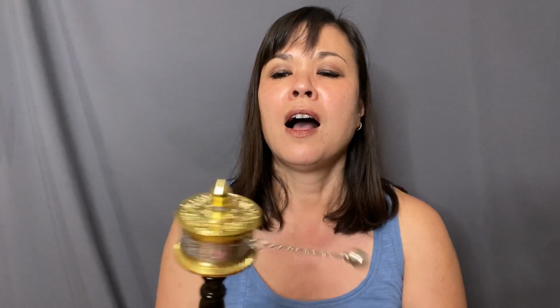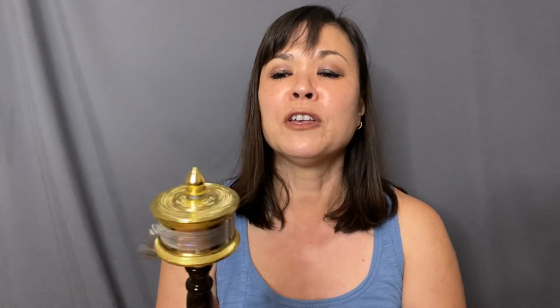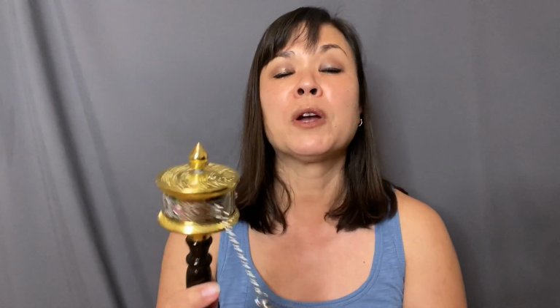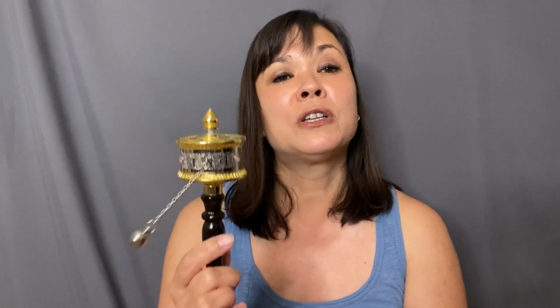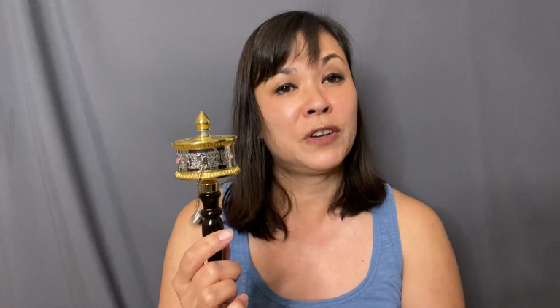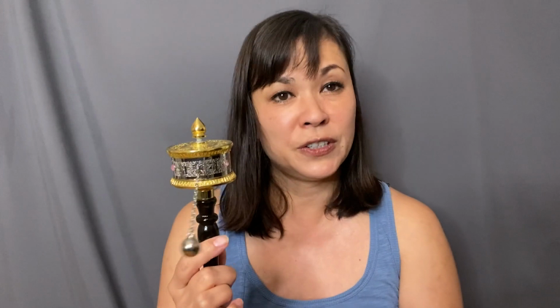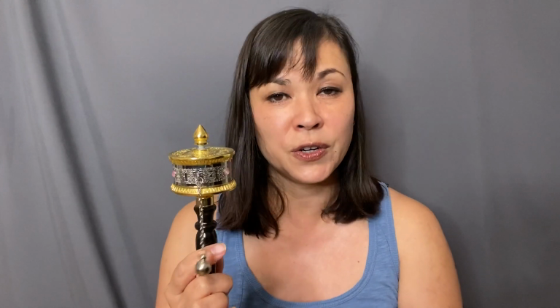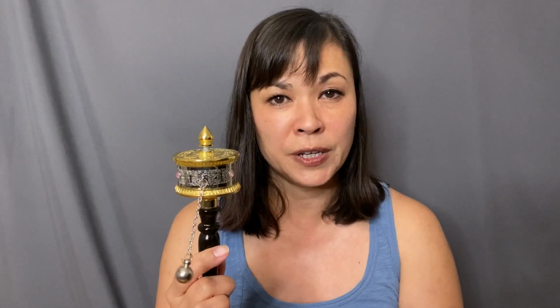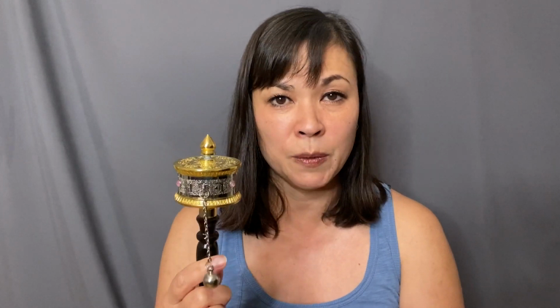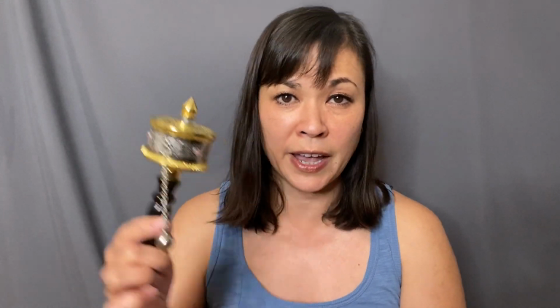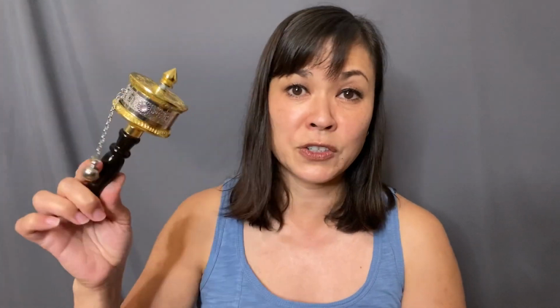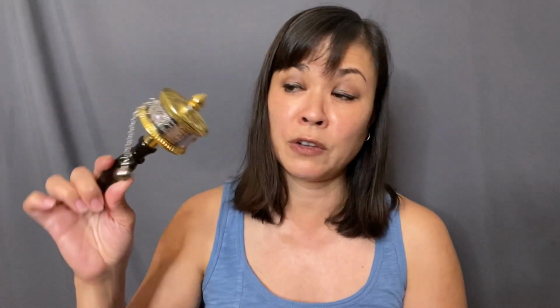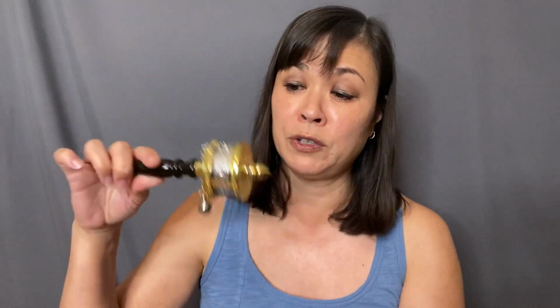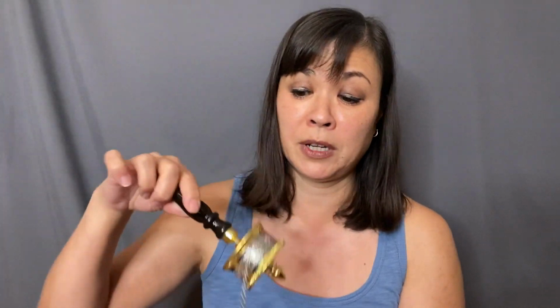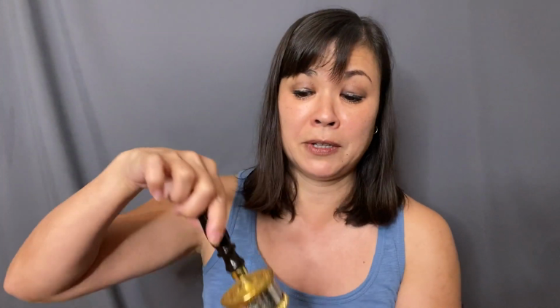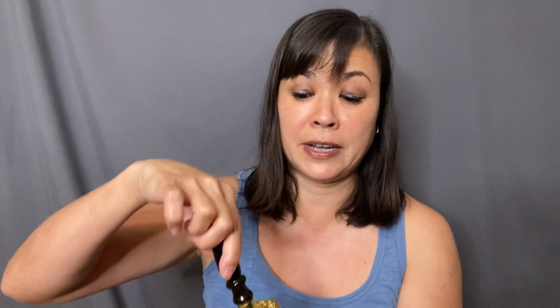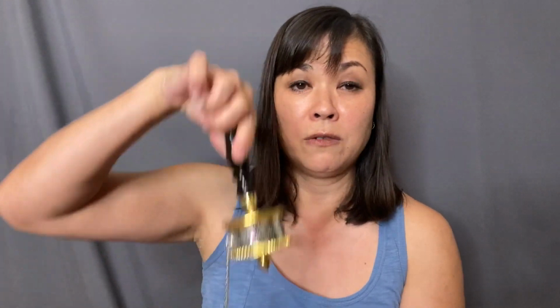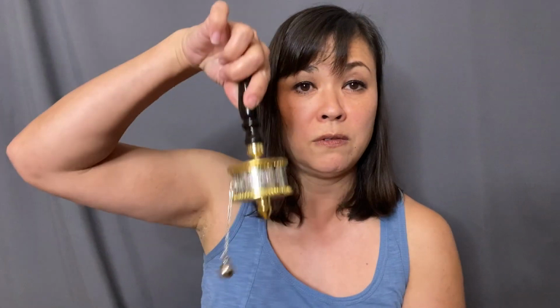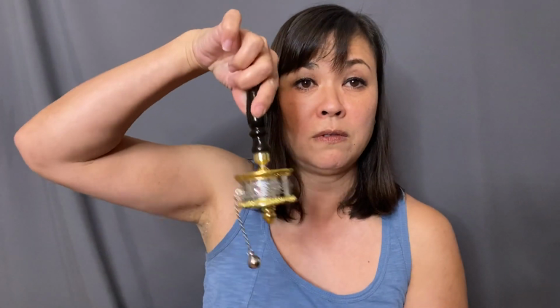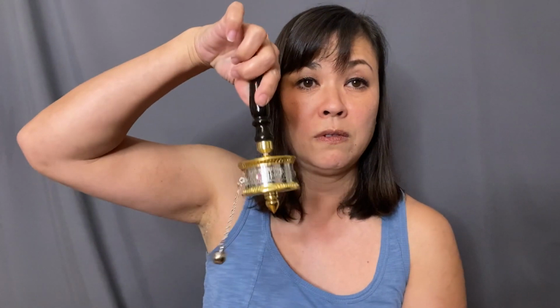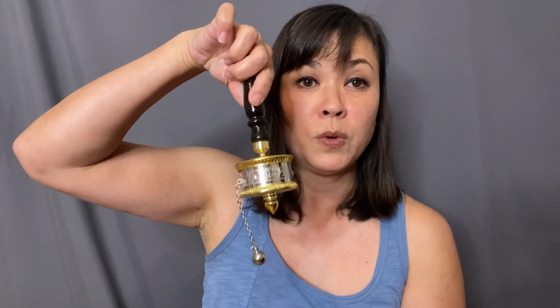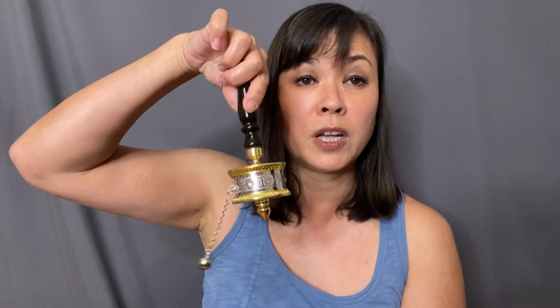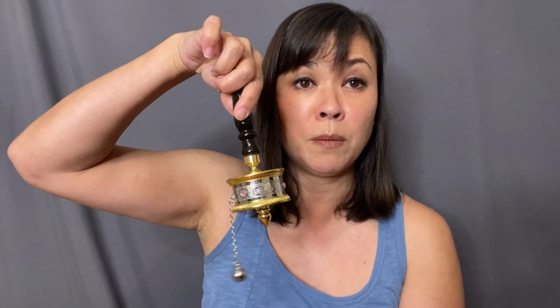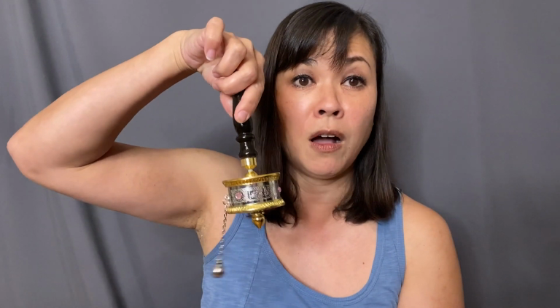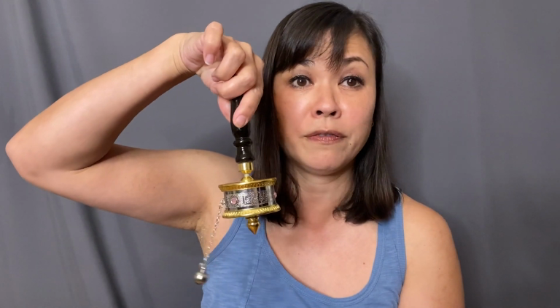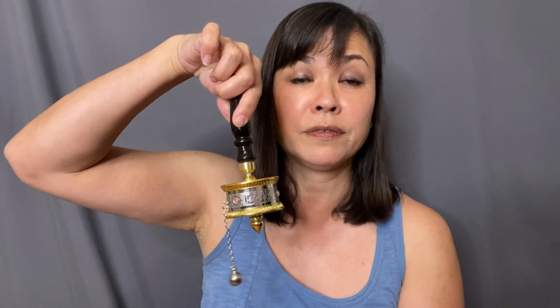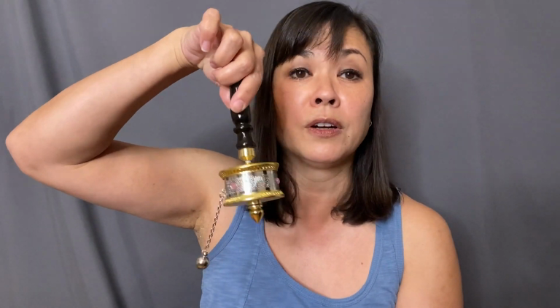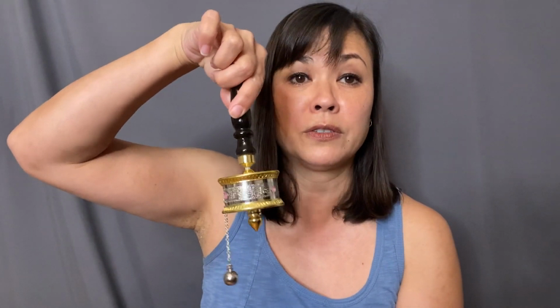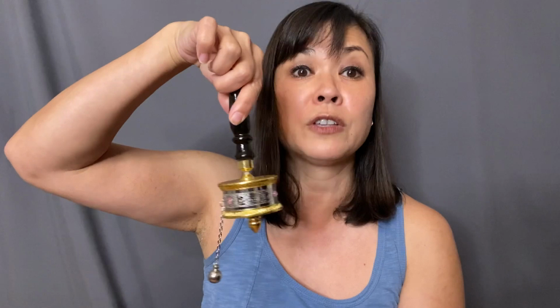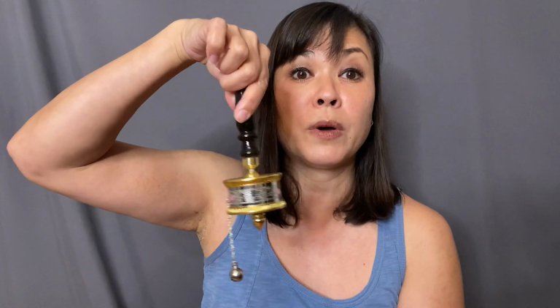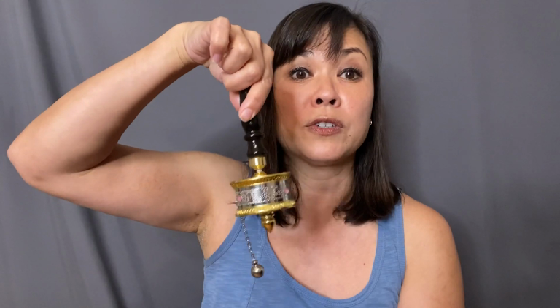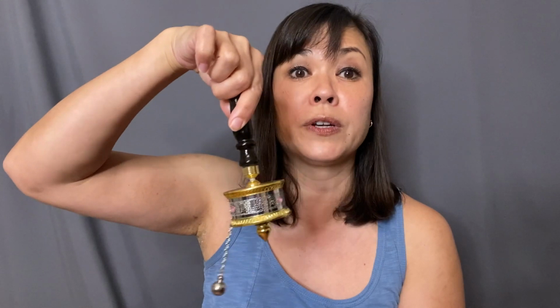This prayer wheel is very sturdy. I was asked if you tipped it upside down, would it come off? No, it's quite sturdy.